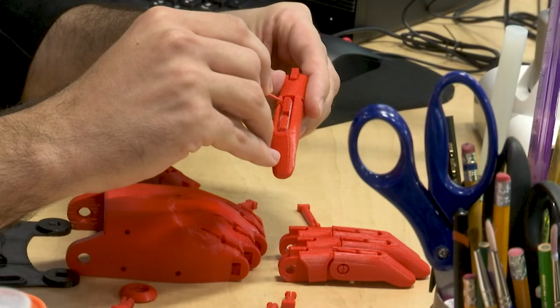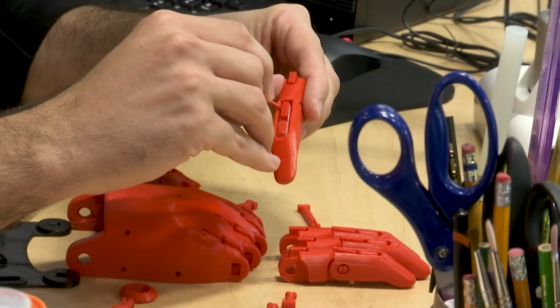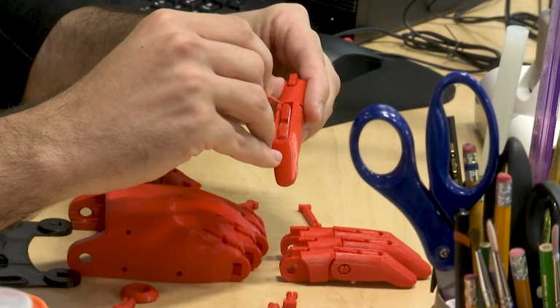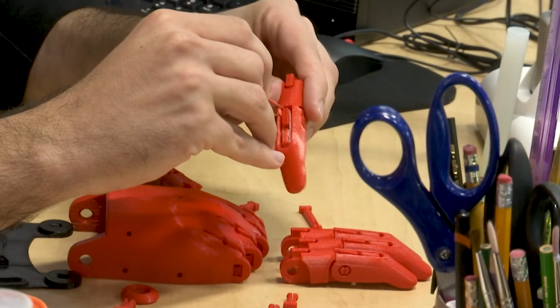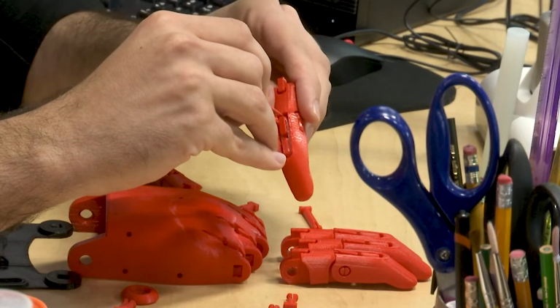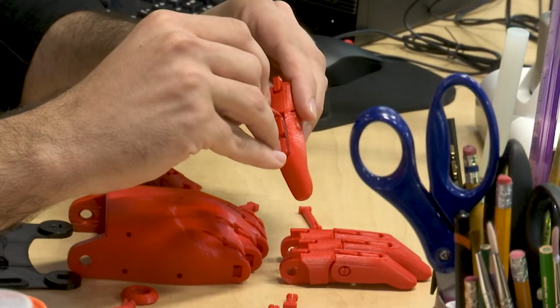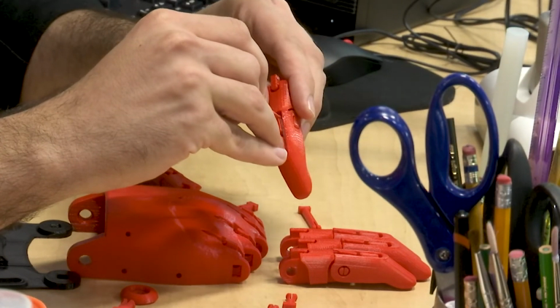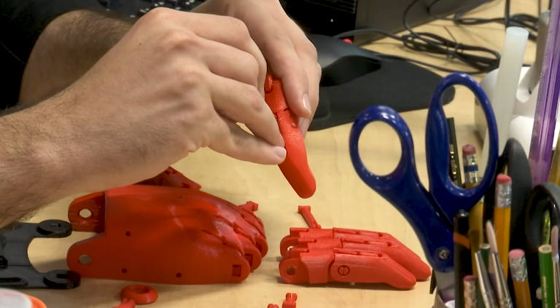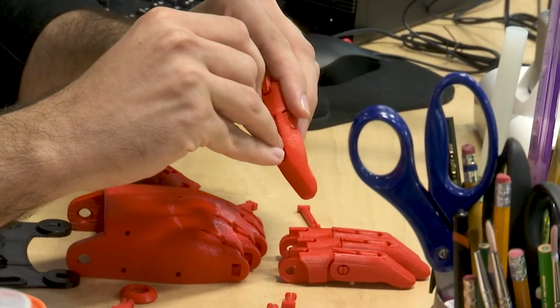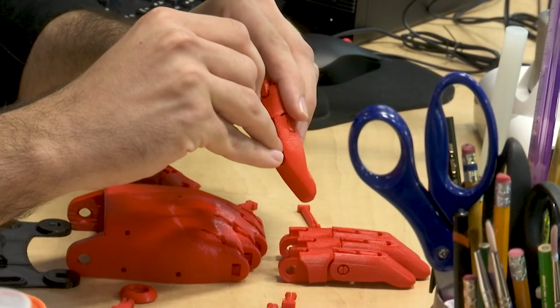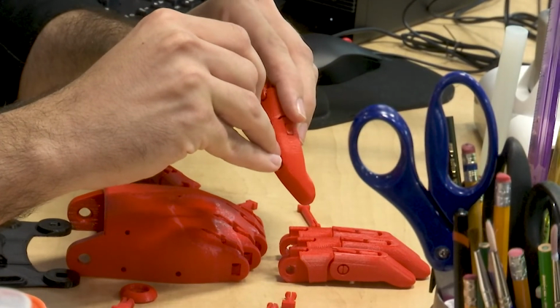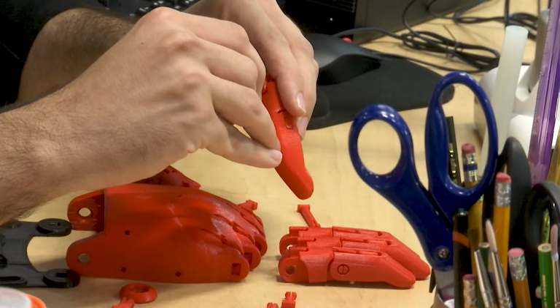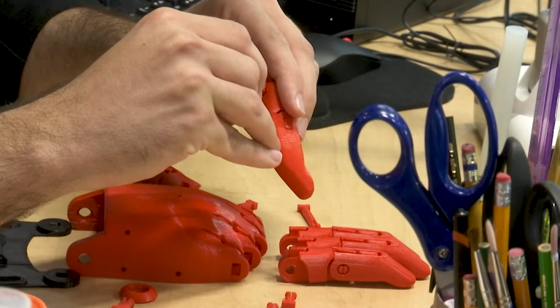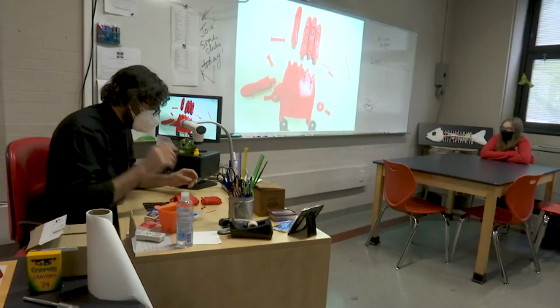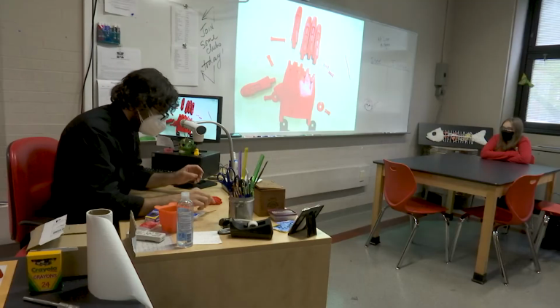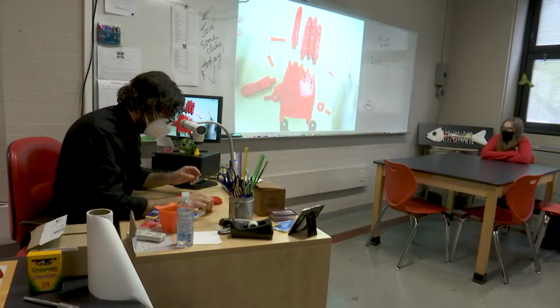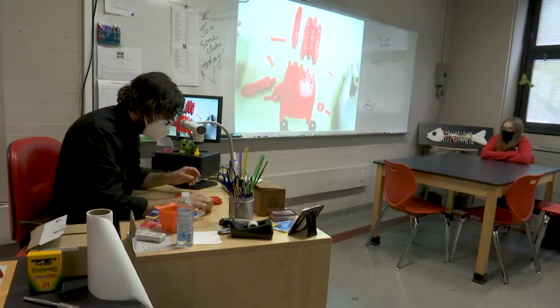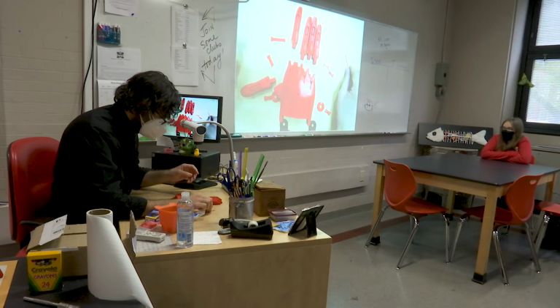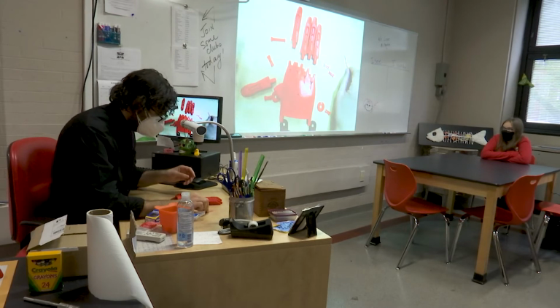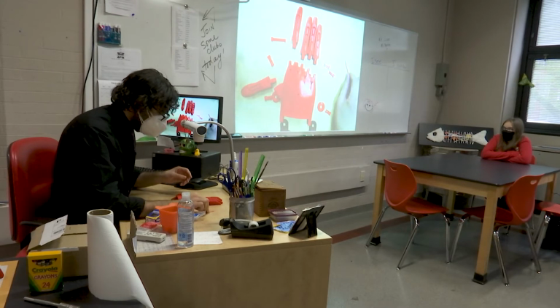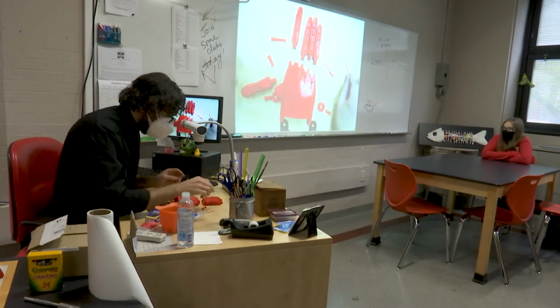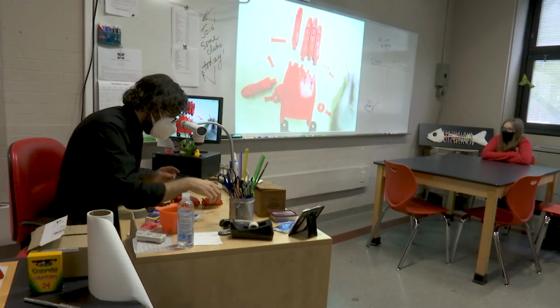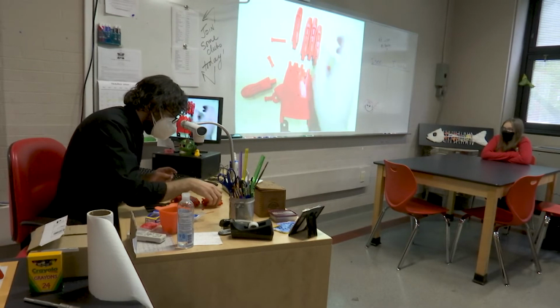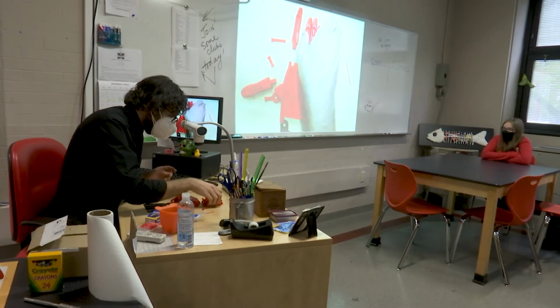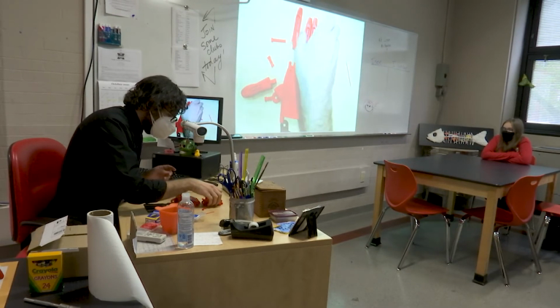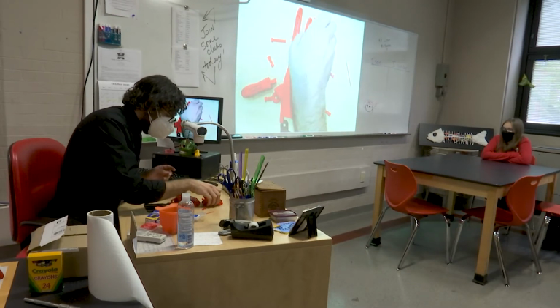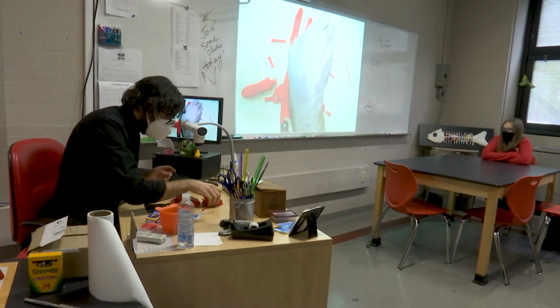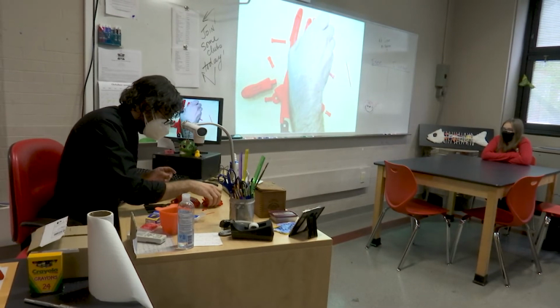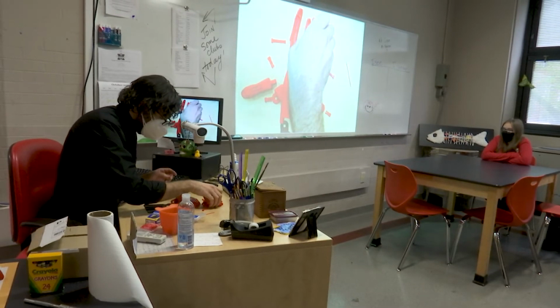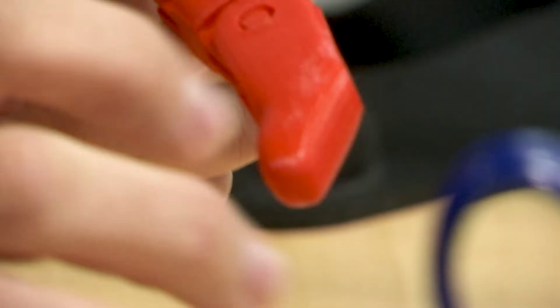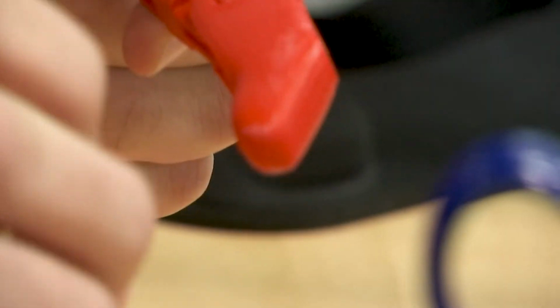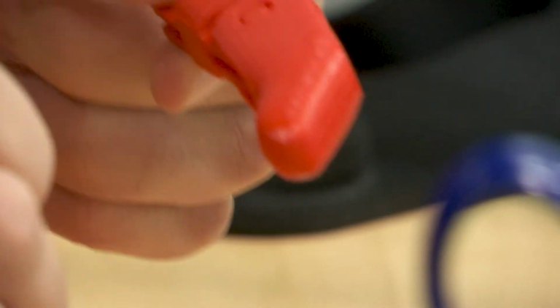A unique art class that's teaching students and serving a greater purpose. In East Elmhurst, Emily Druby, Currents News.